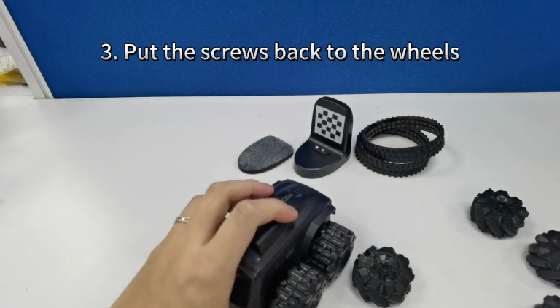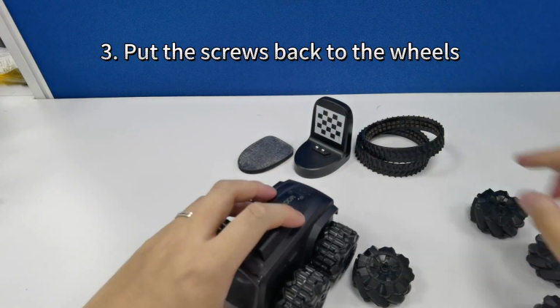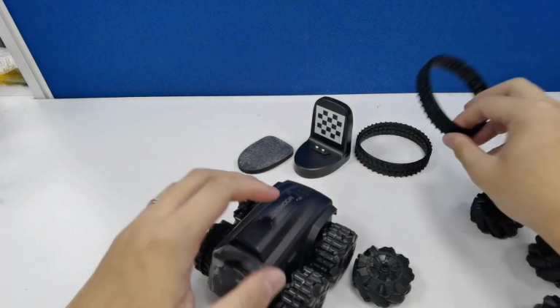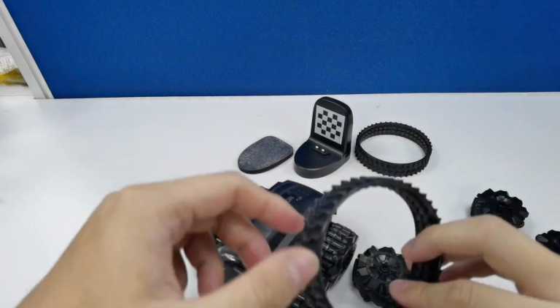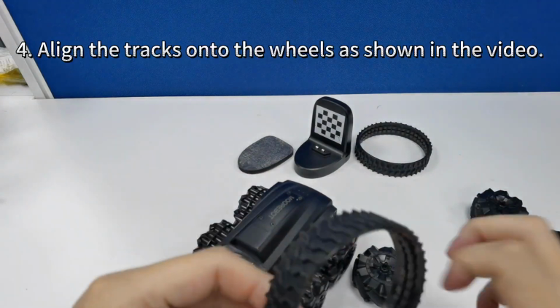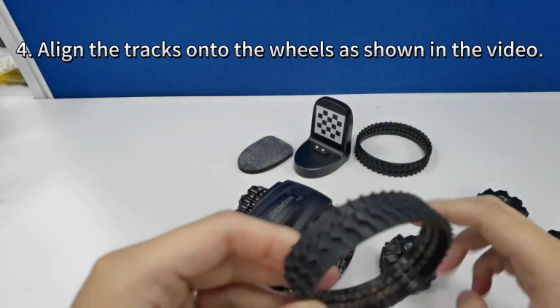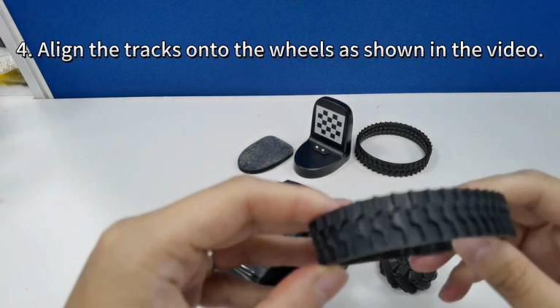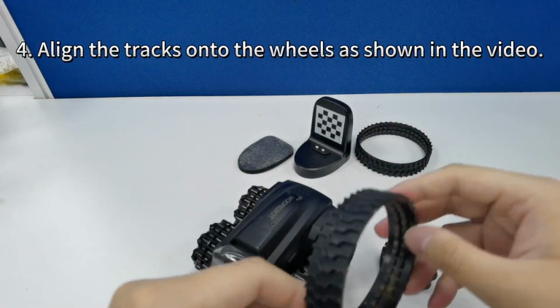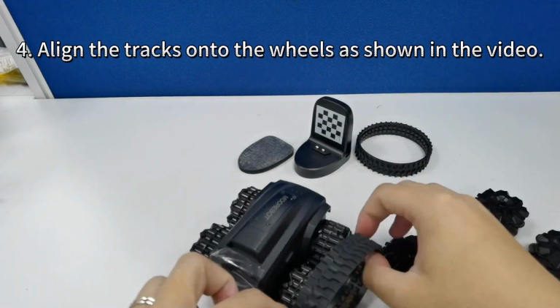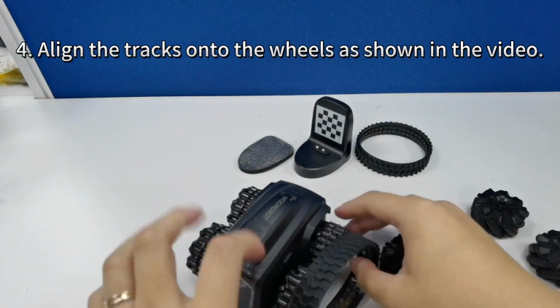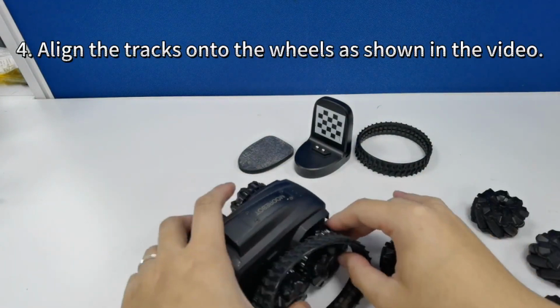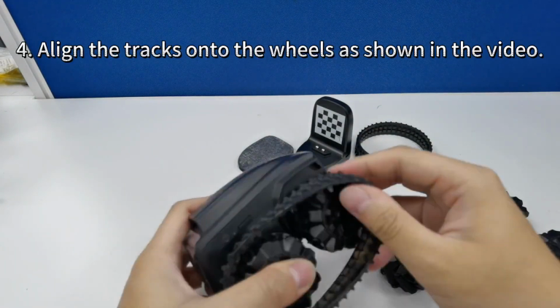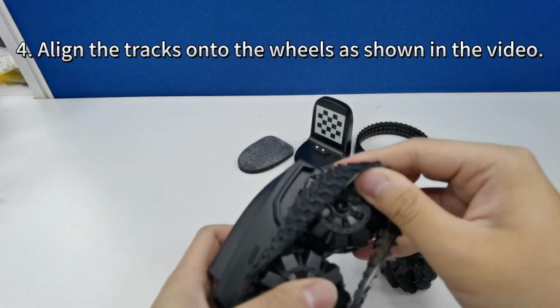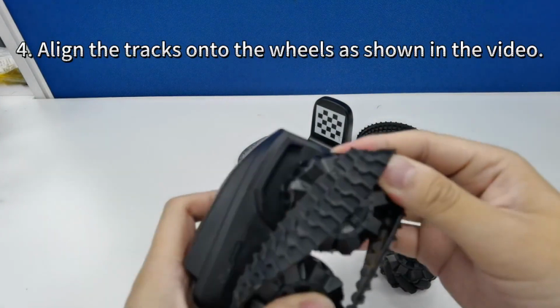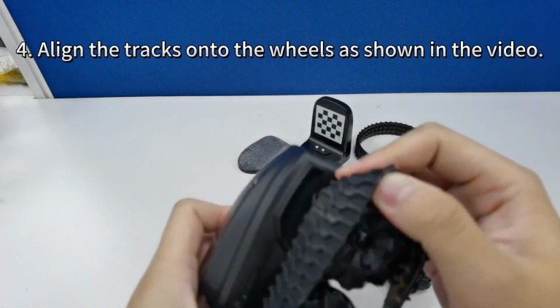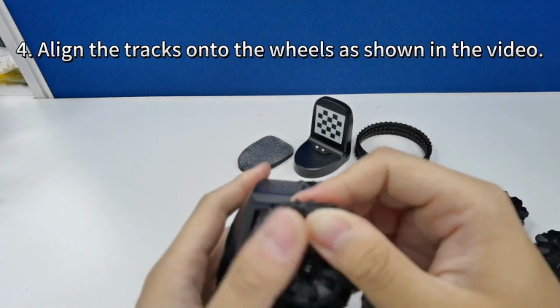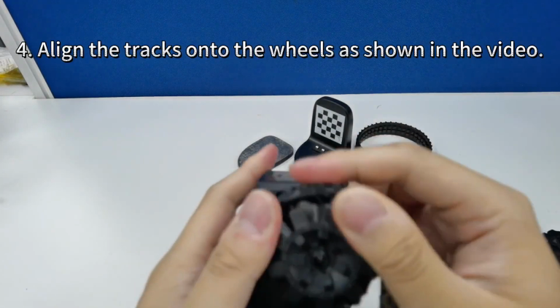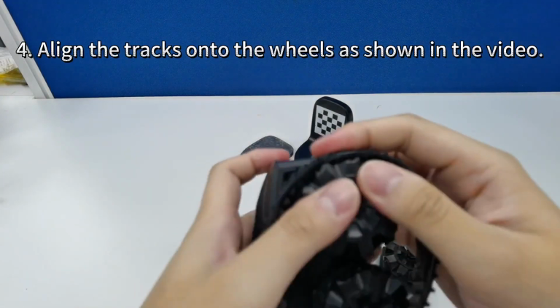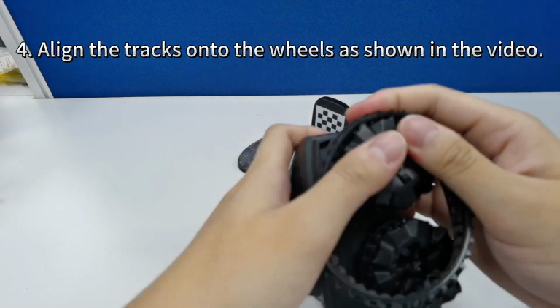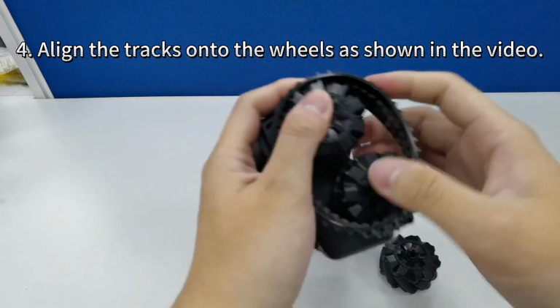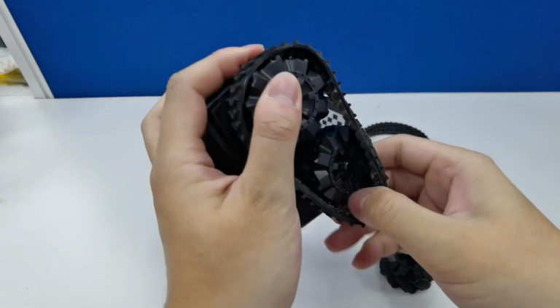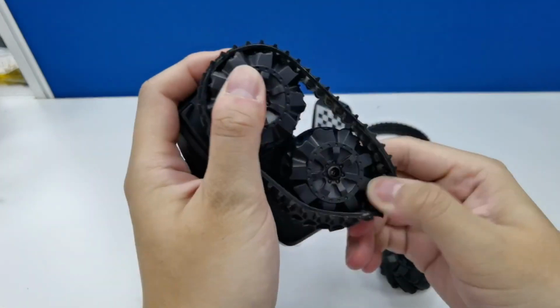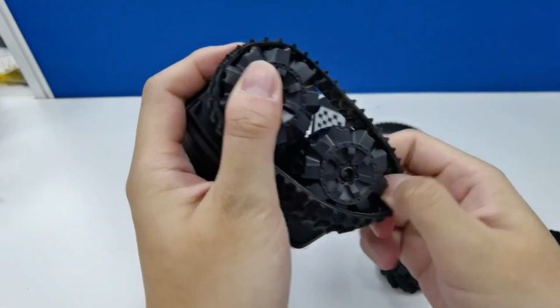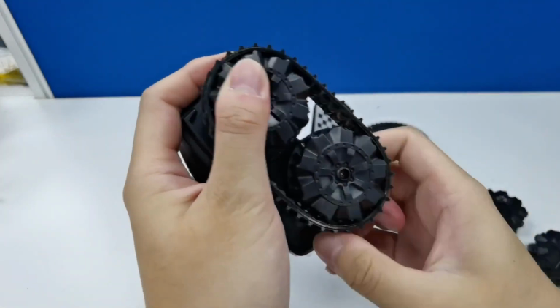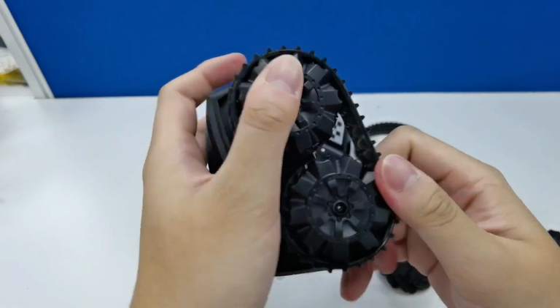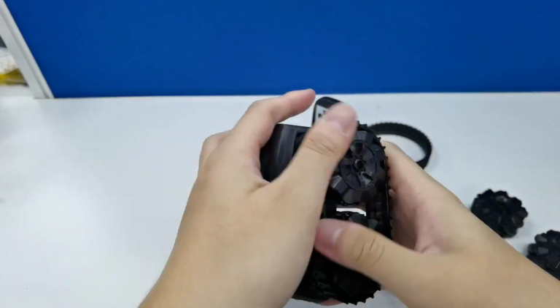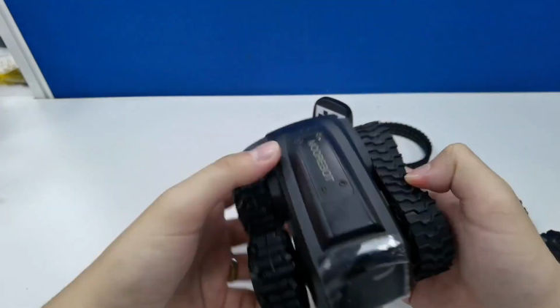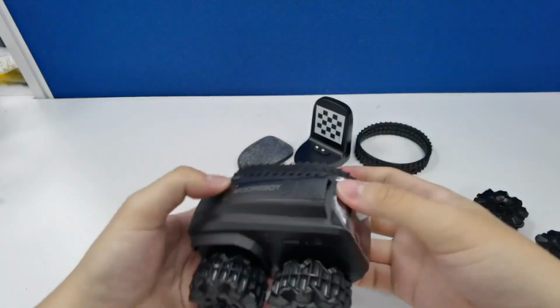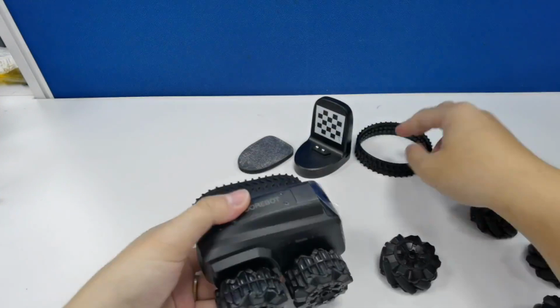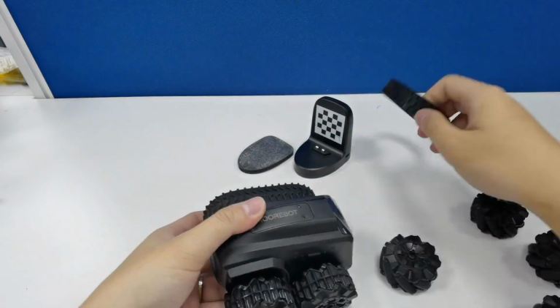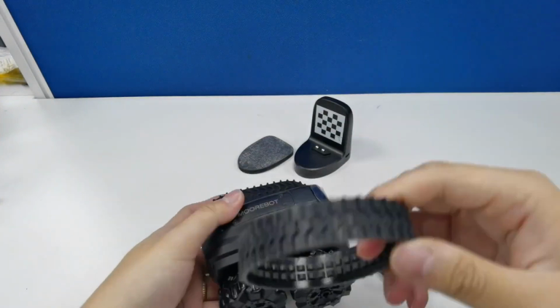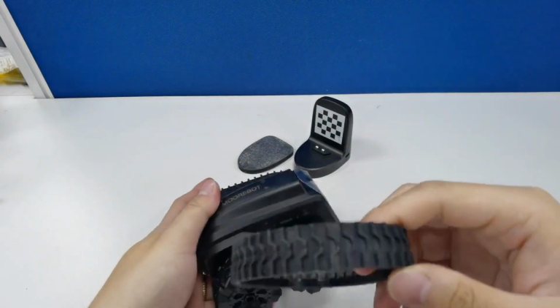Now that your wheels are securely attached, align the tracks onto the wheels, just as shown in the video.